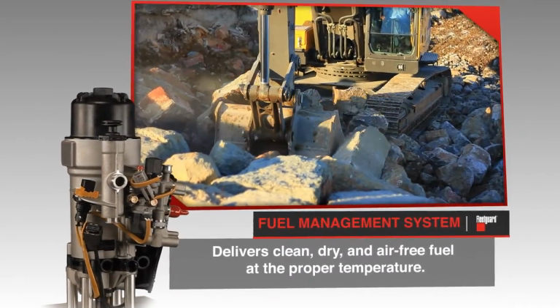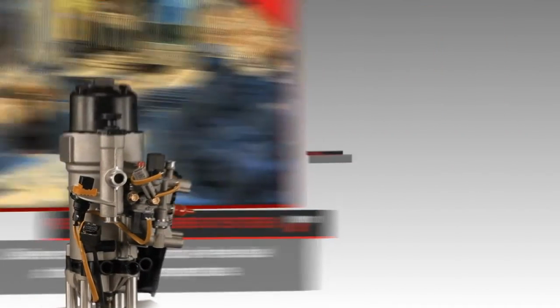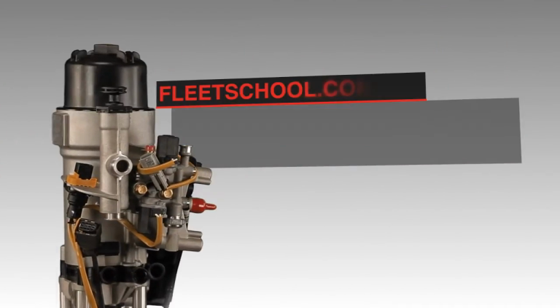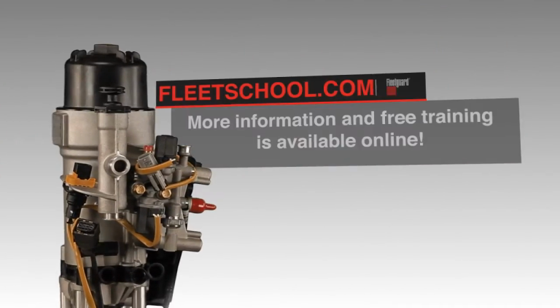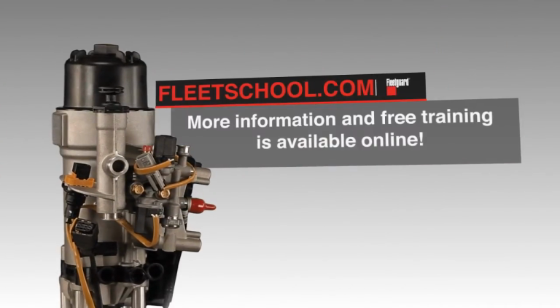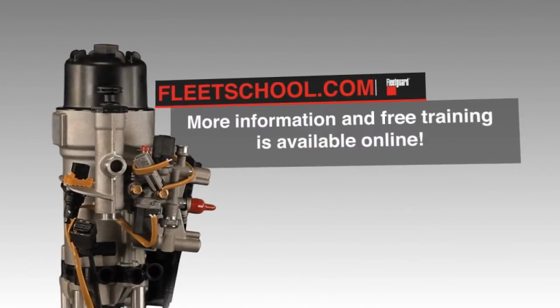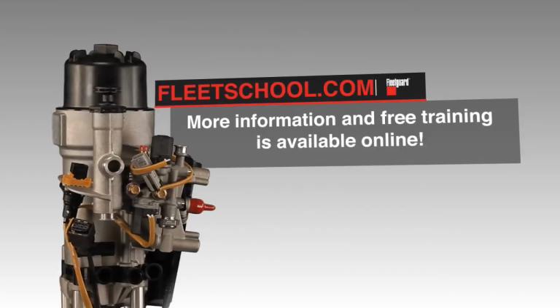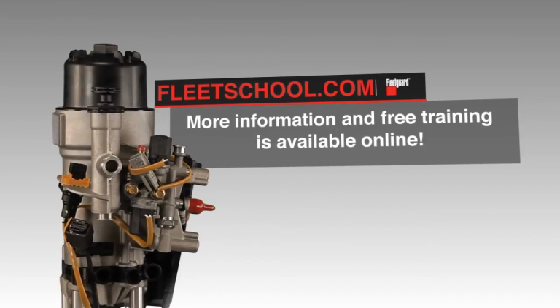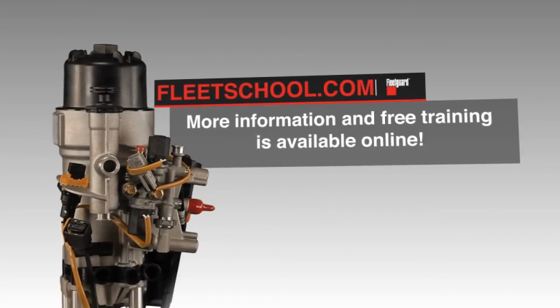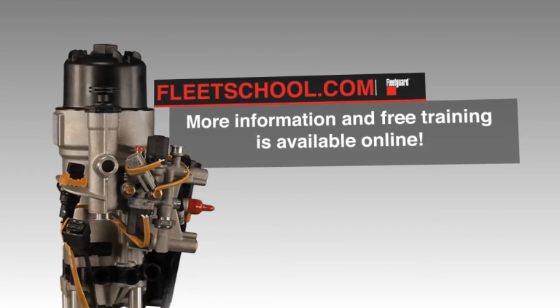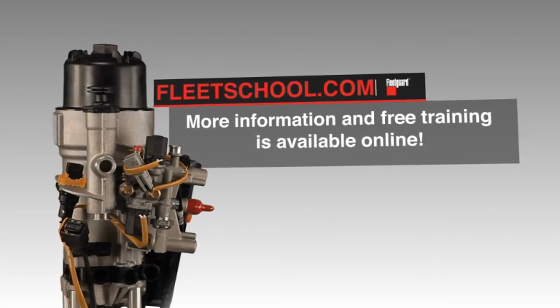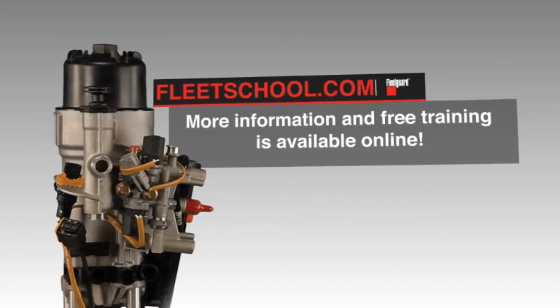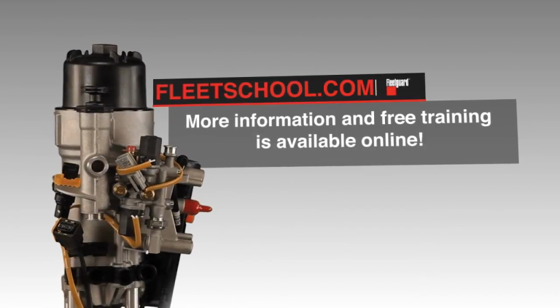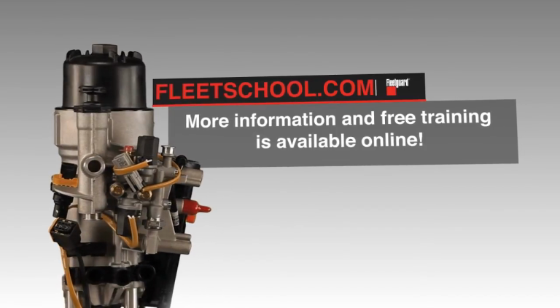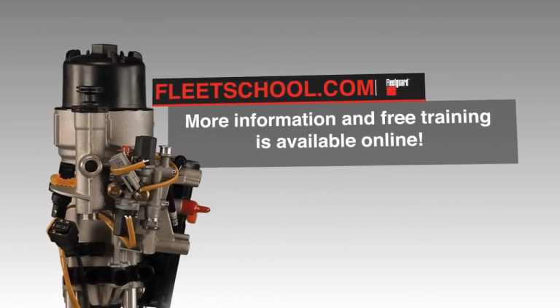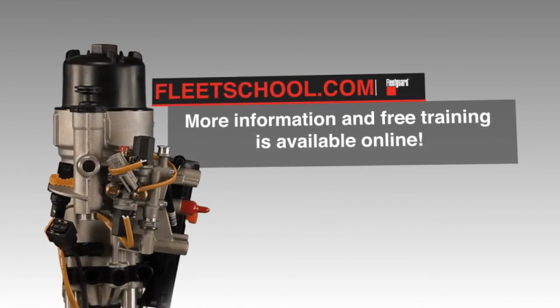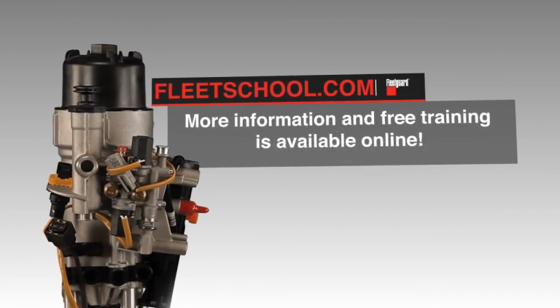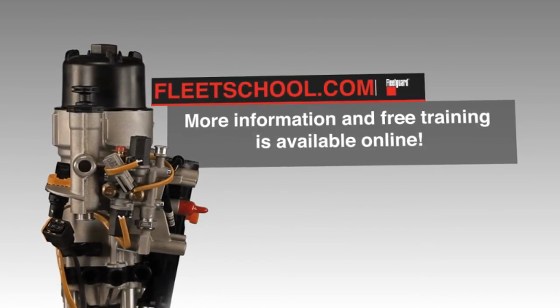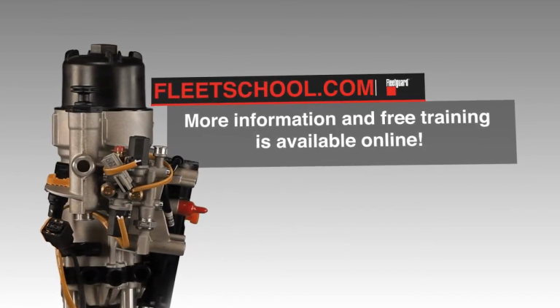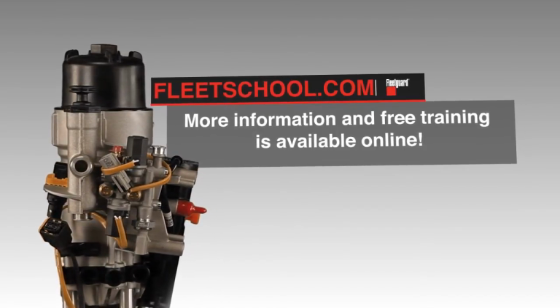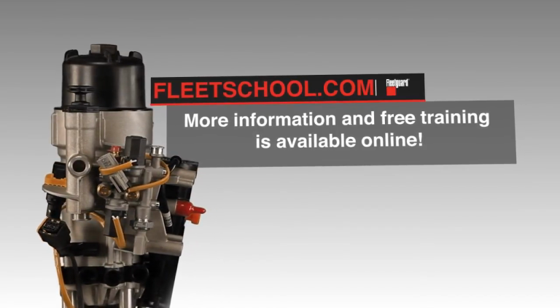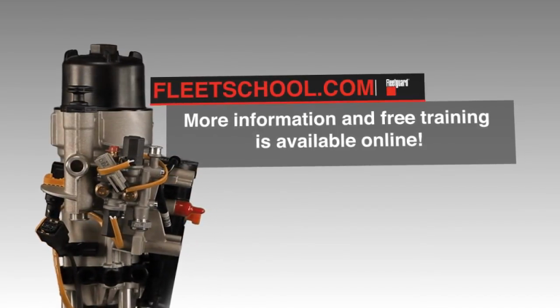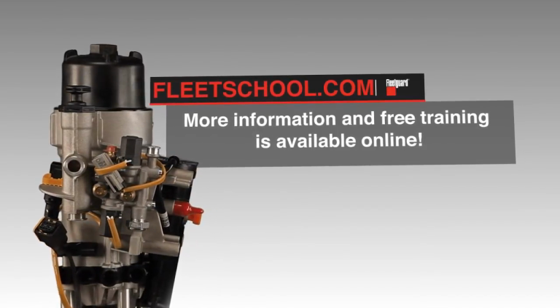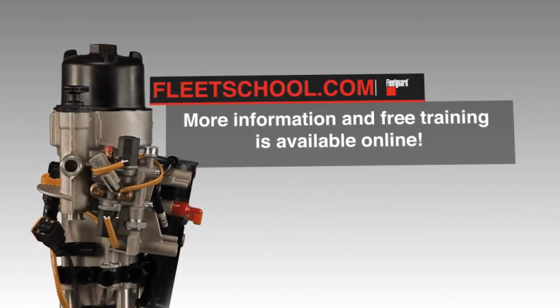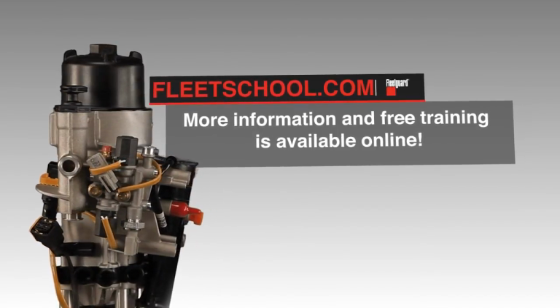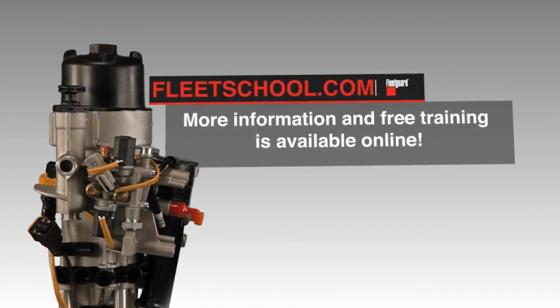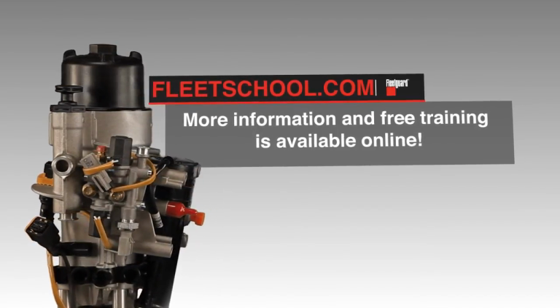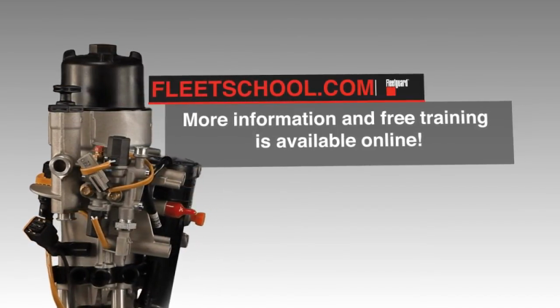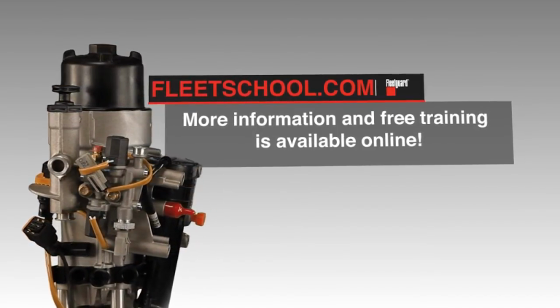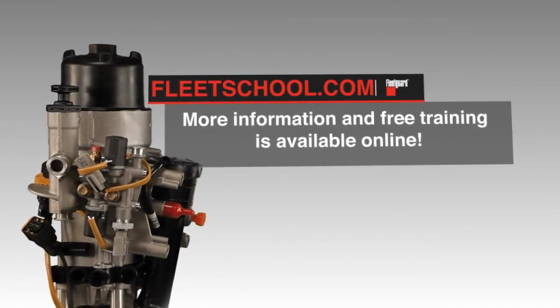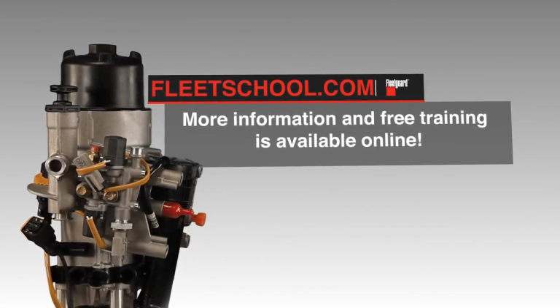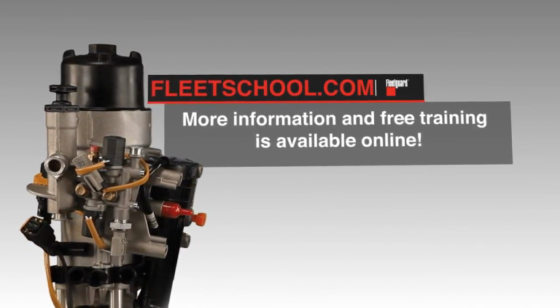For more information on Fleet Guard's fuel management system, register for free training at FleetSchool.com.